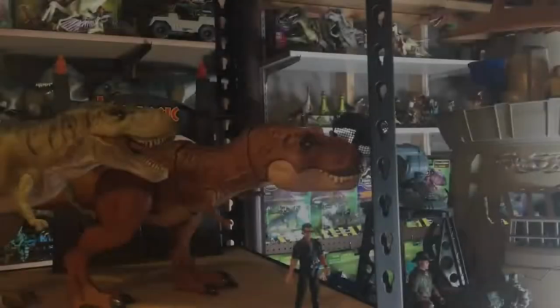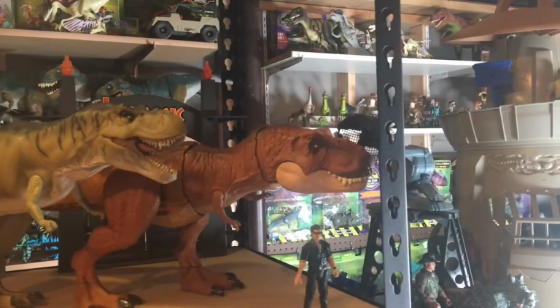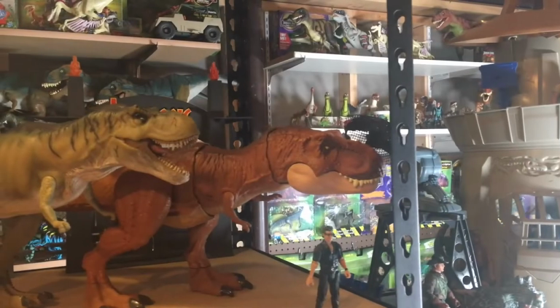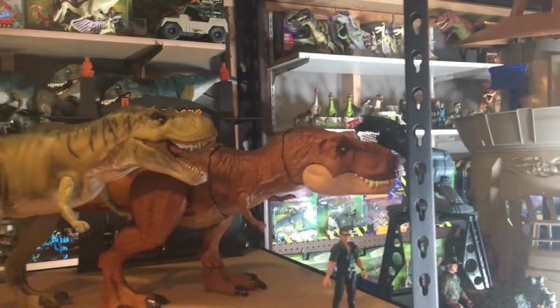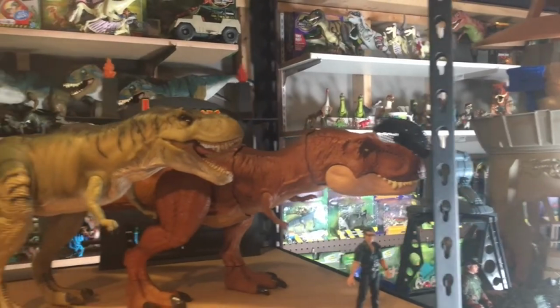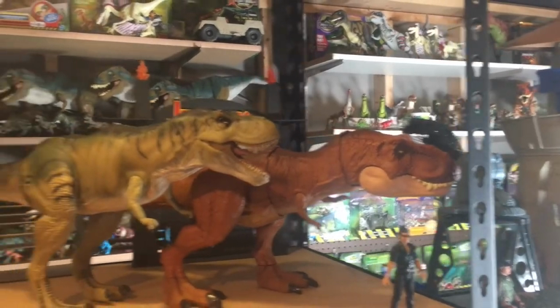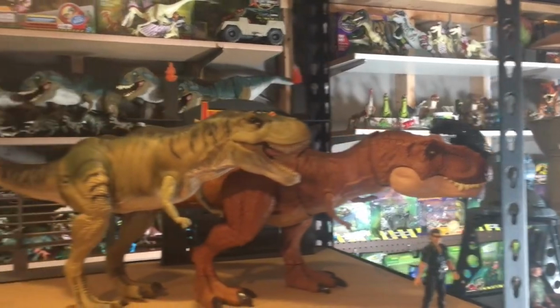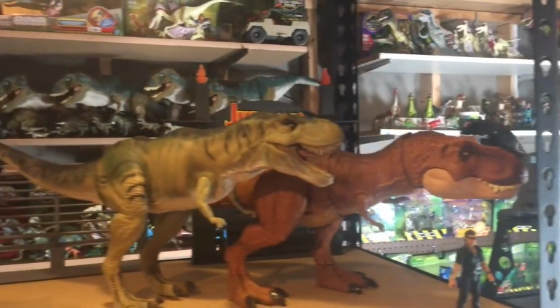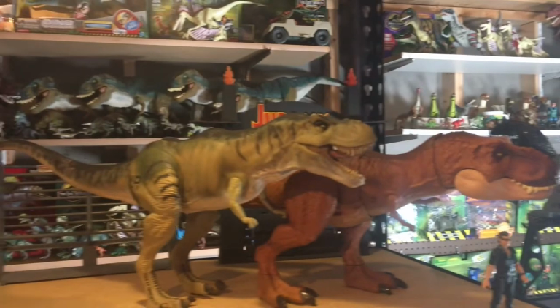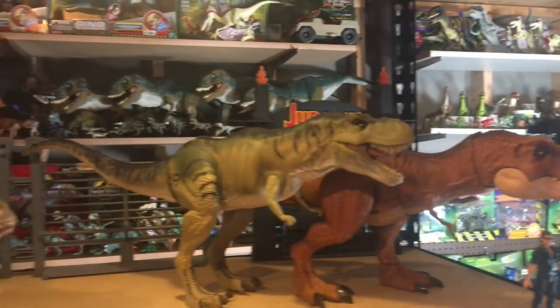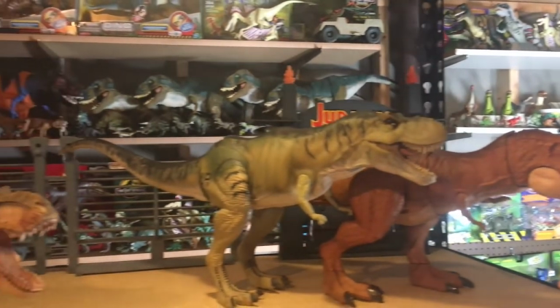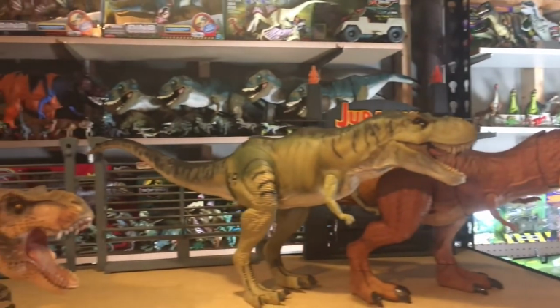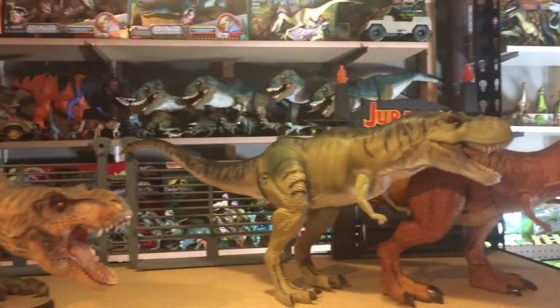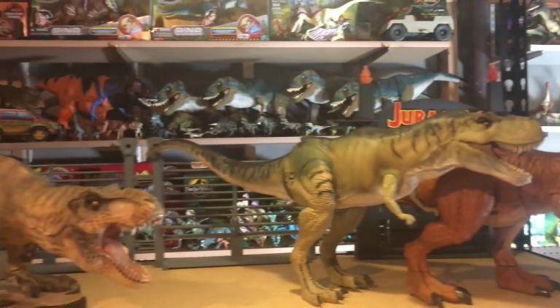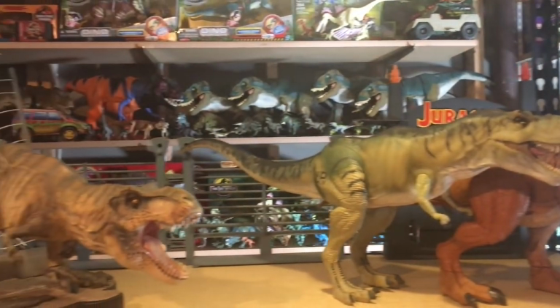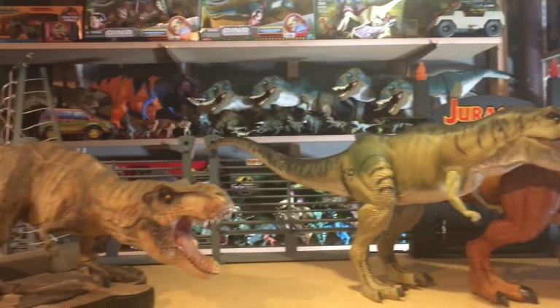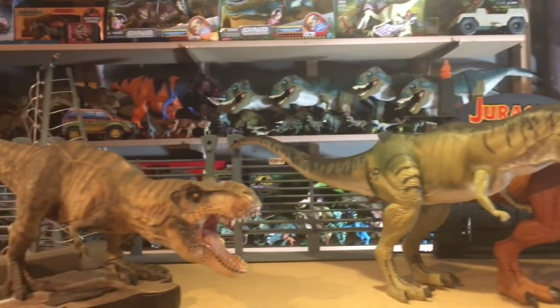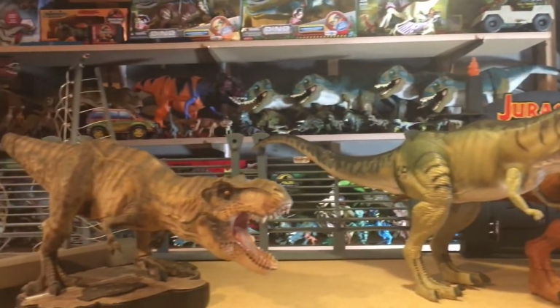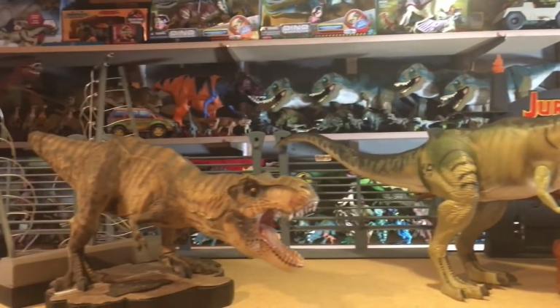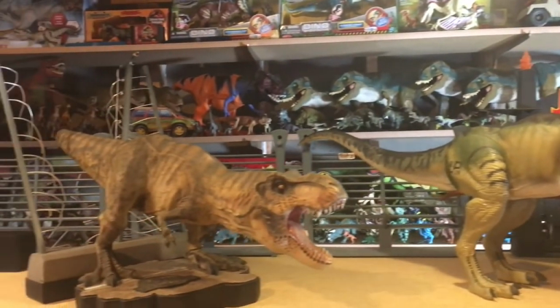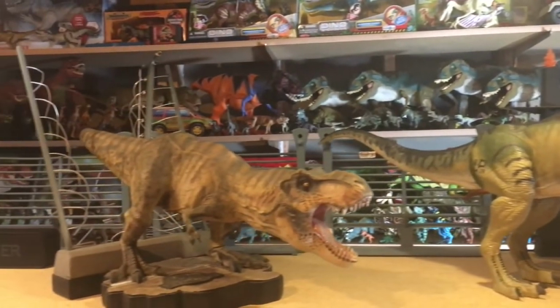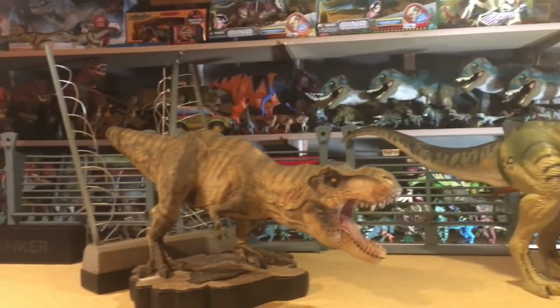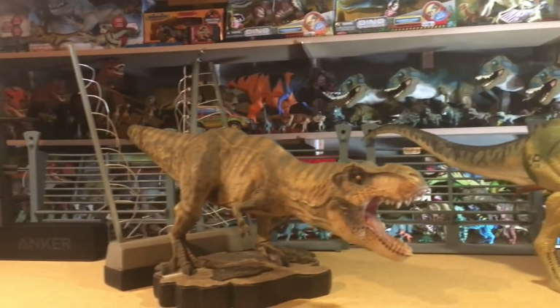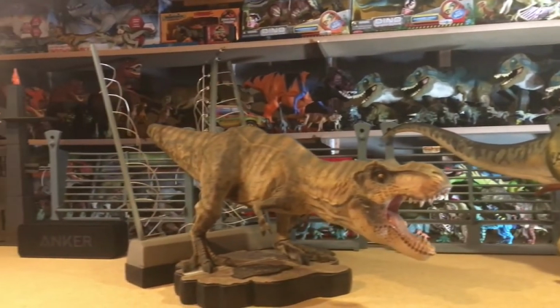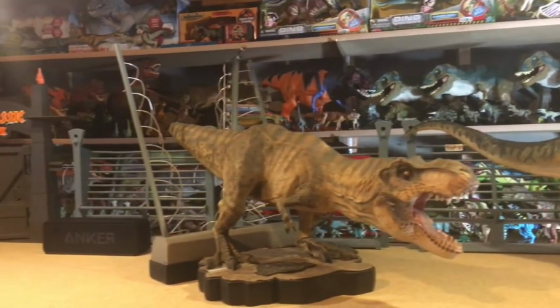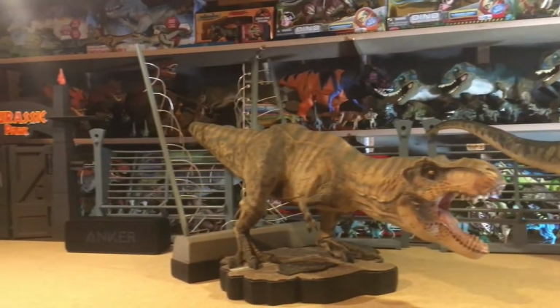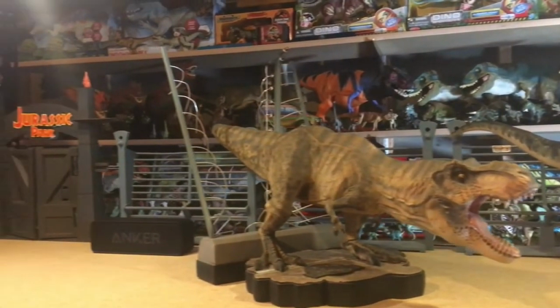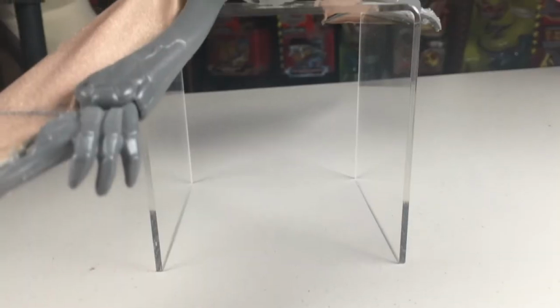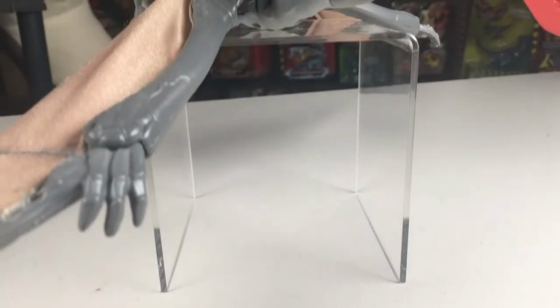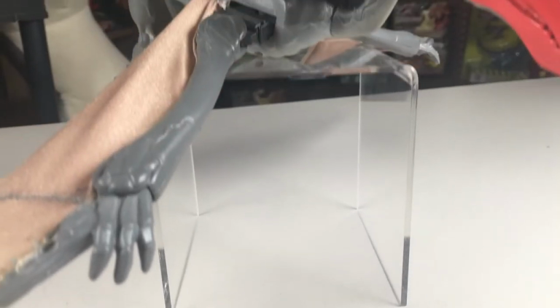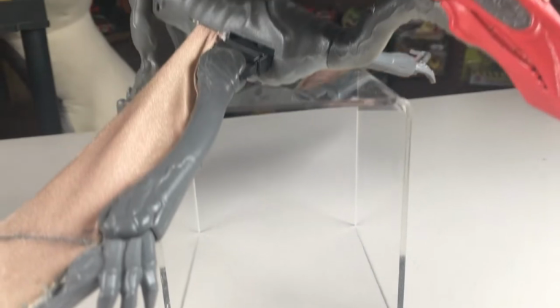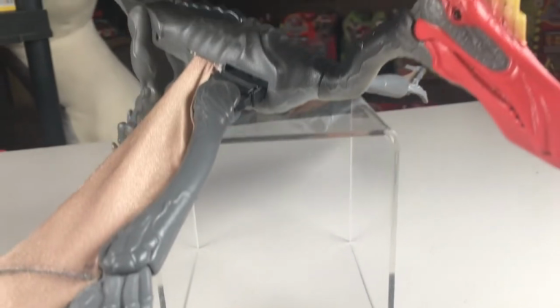Hello and welcome to Jurassic Reviews. Today we'll be taking a look at another figure from Kenner's Series 2 line. That figure is the Quetzalcoatlus.